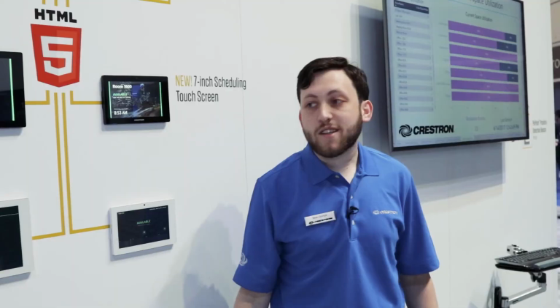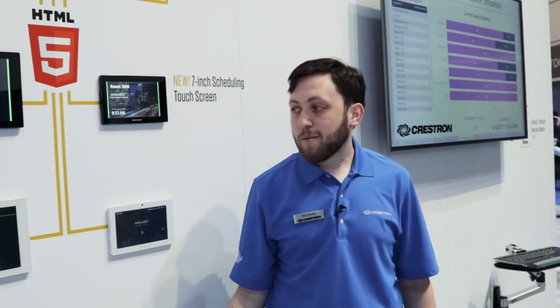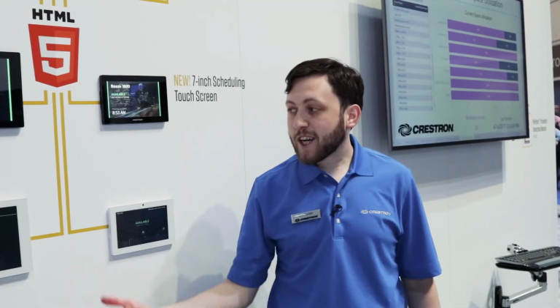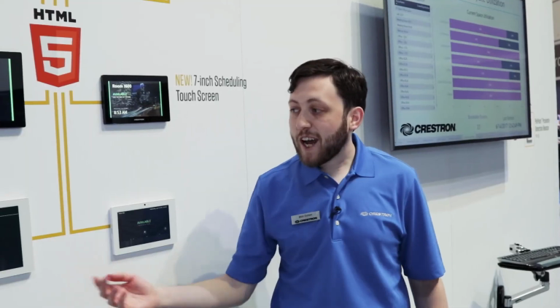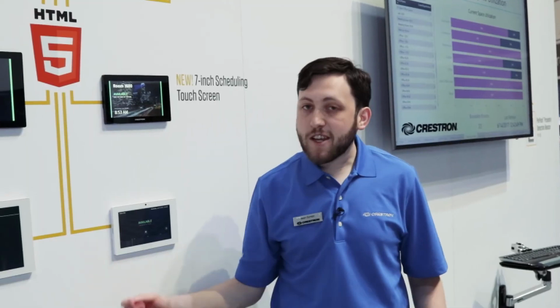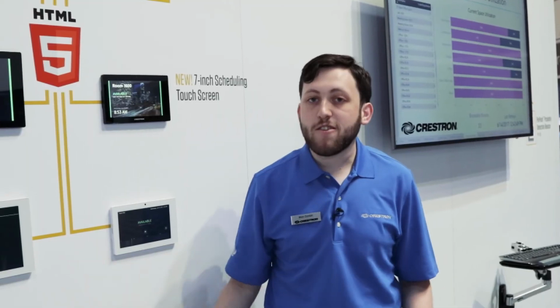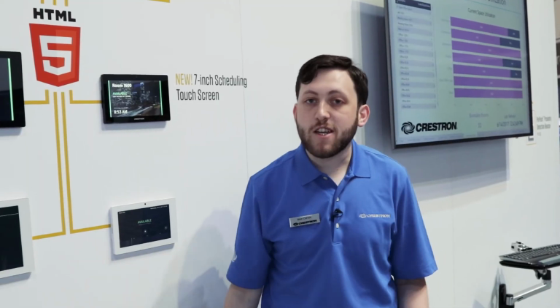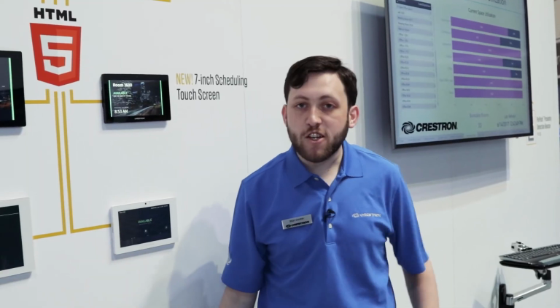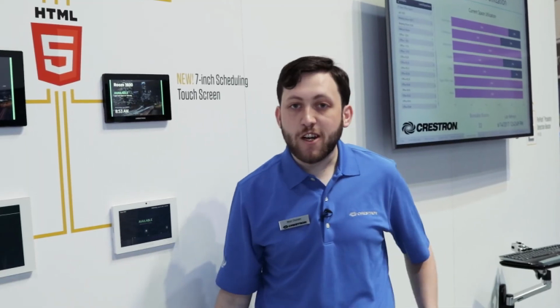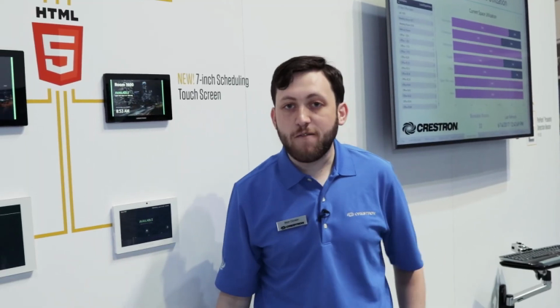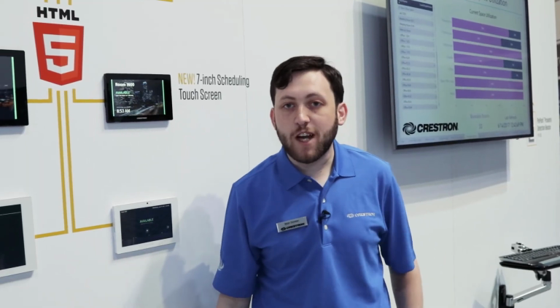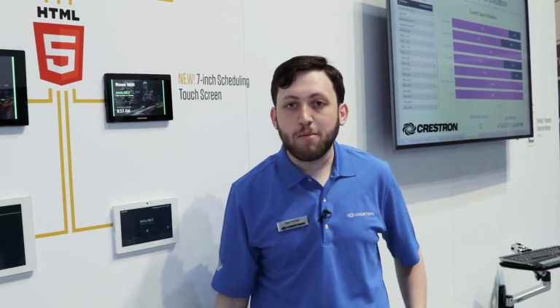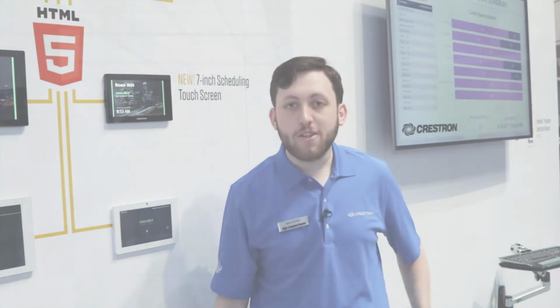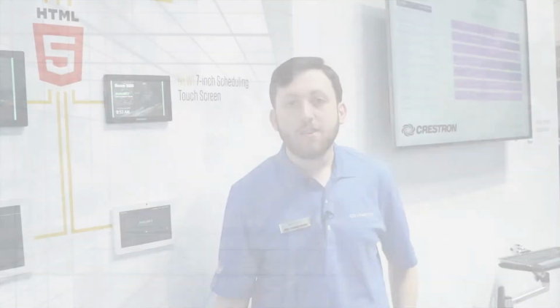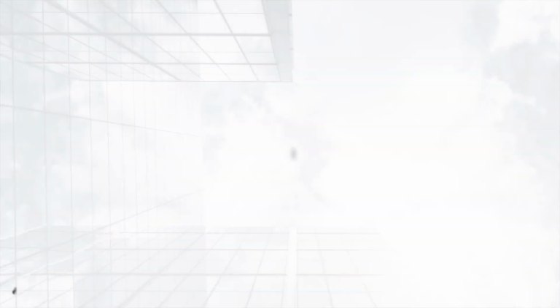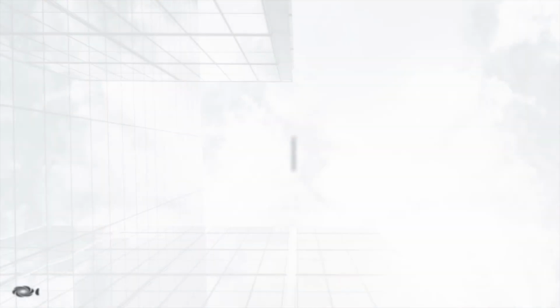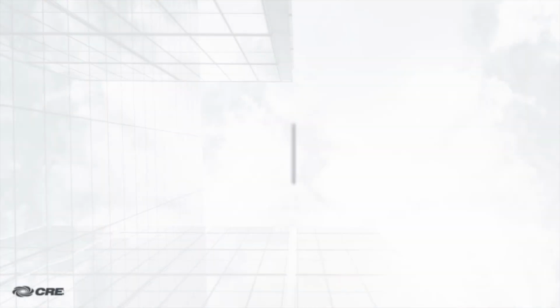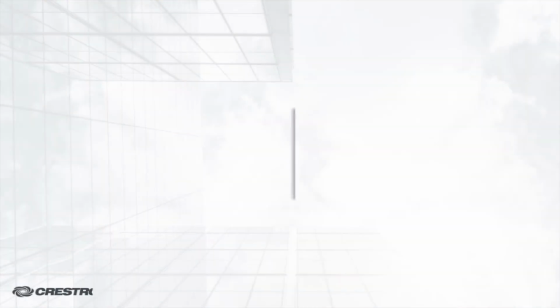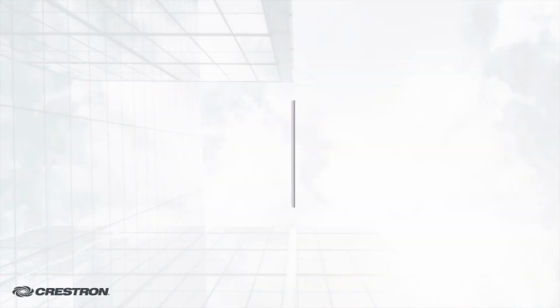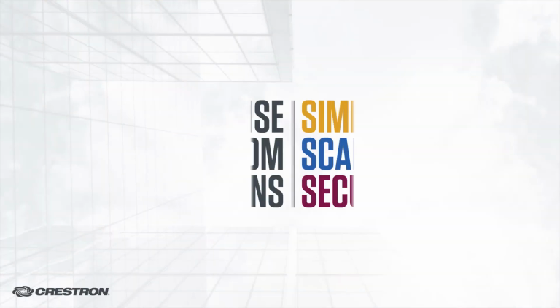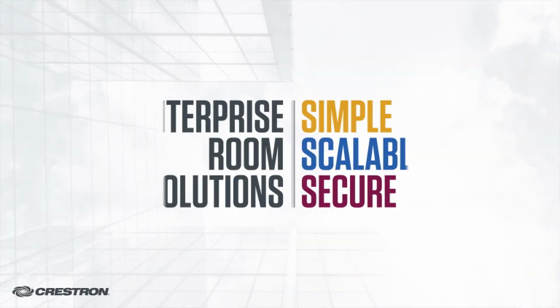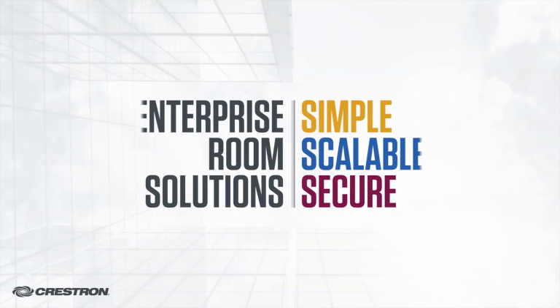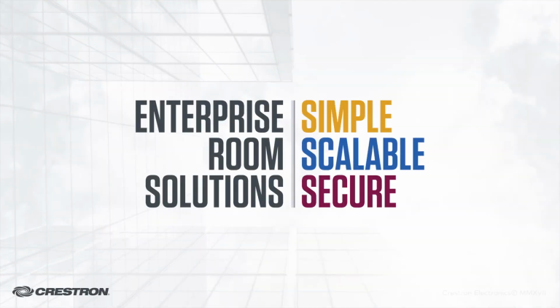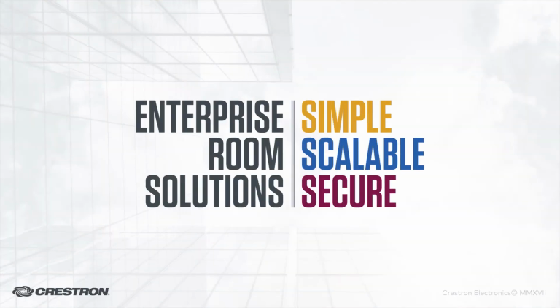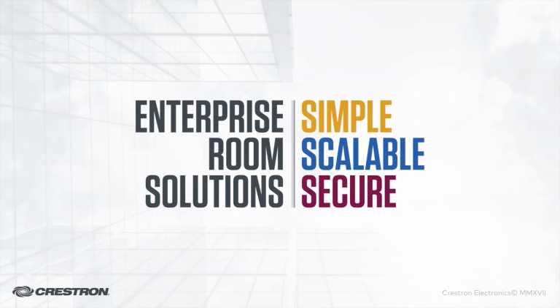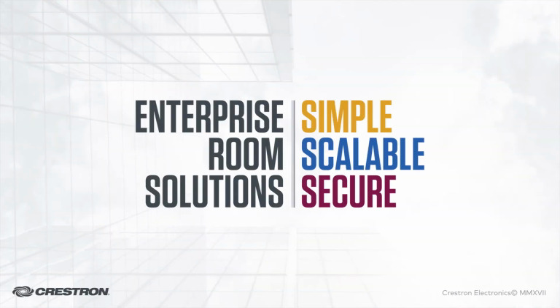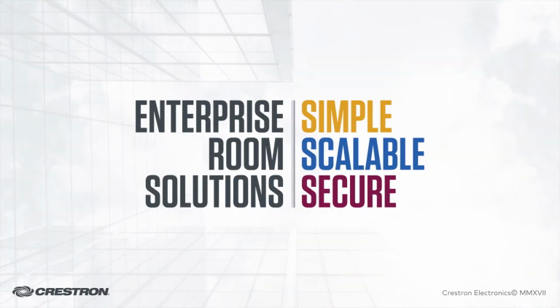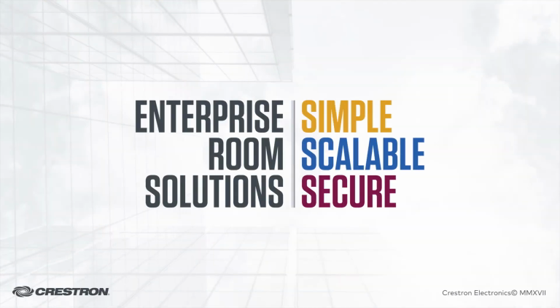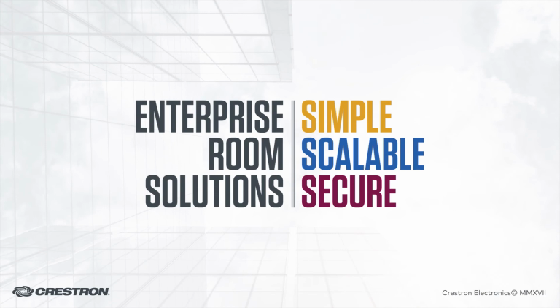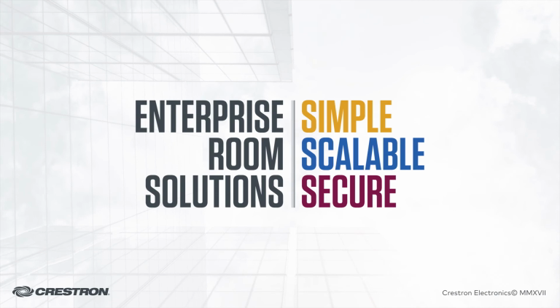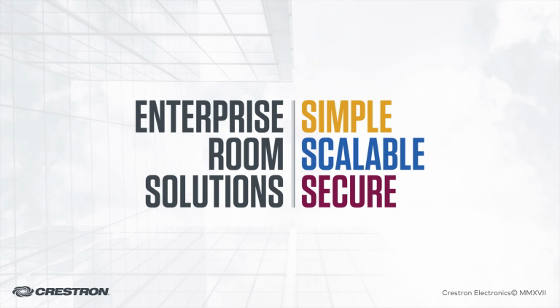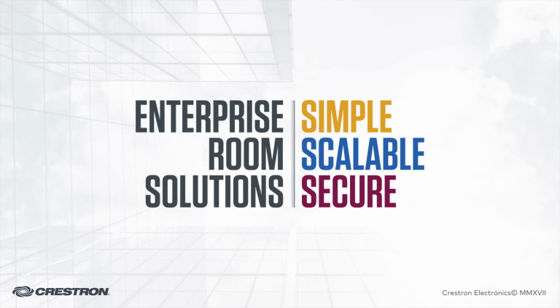Come check it out here at the Crestron Infocom booth. See you next time.